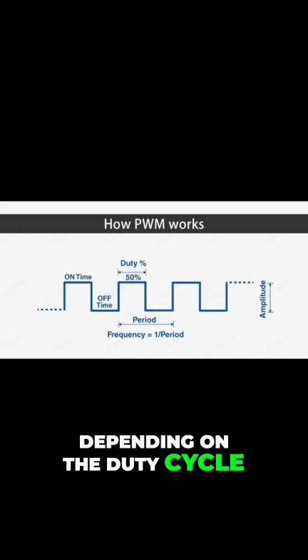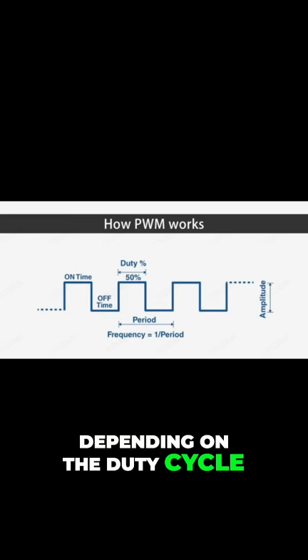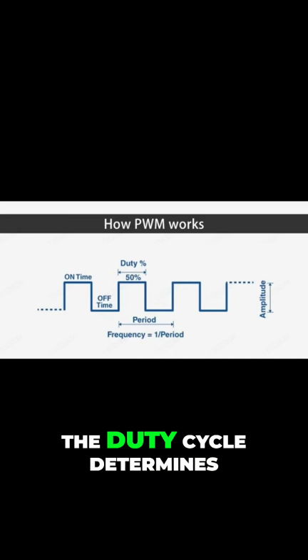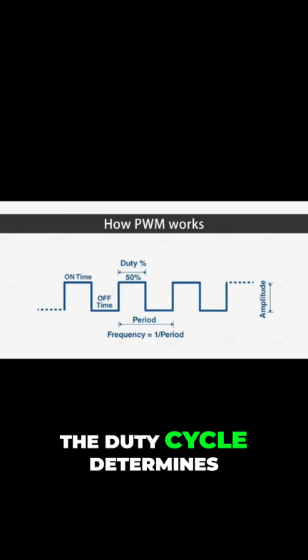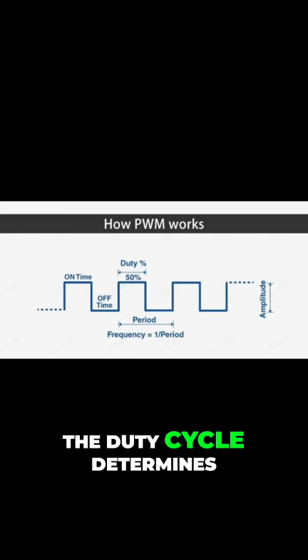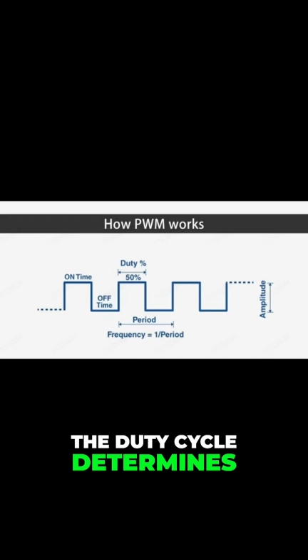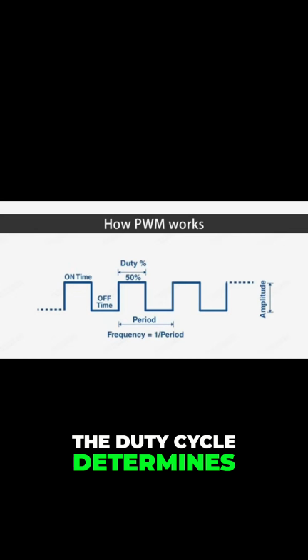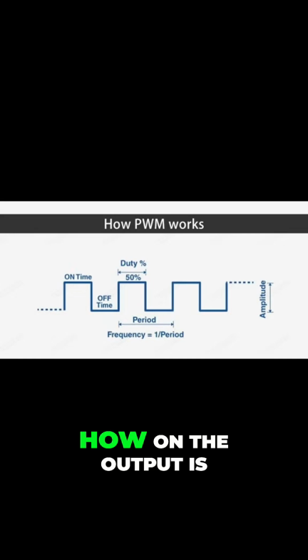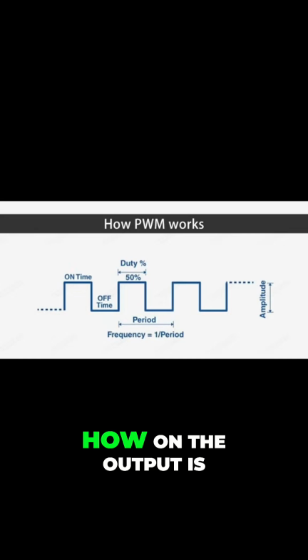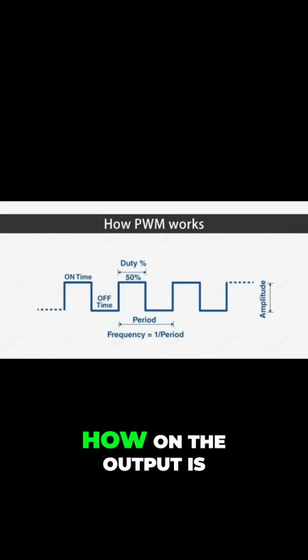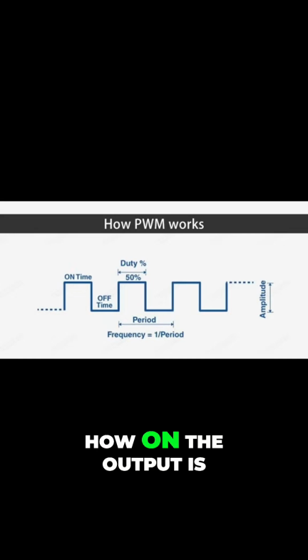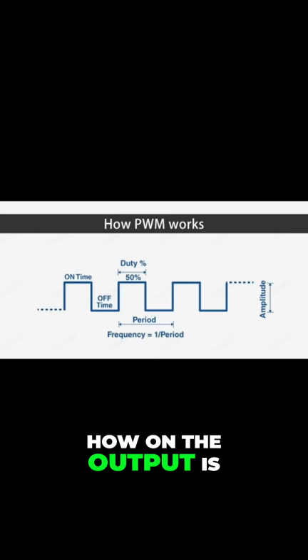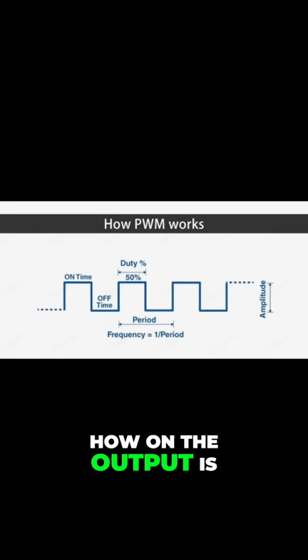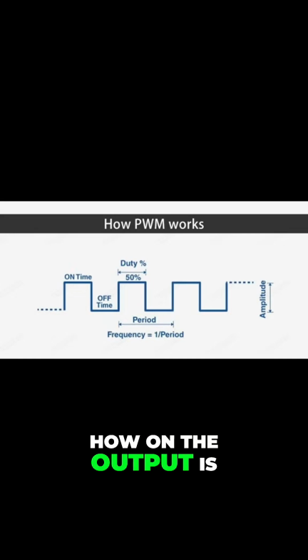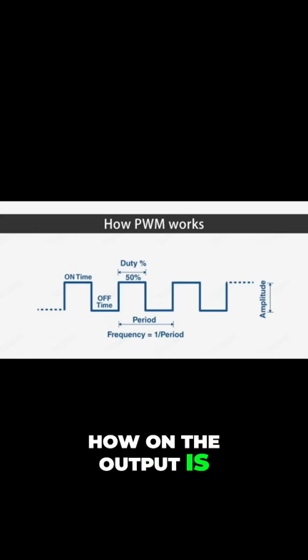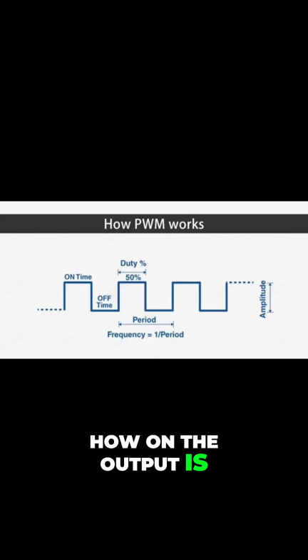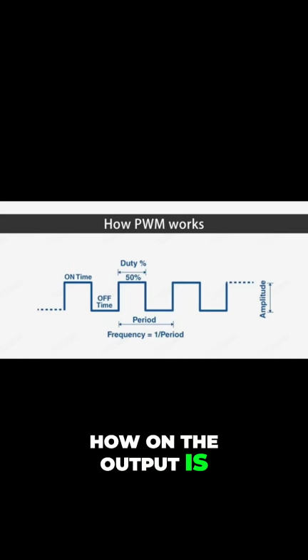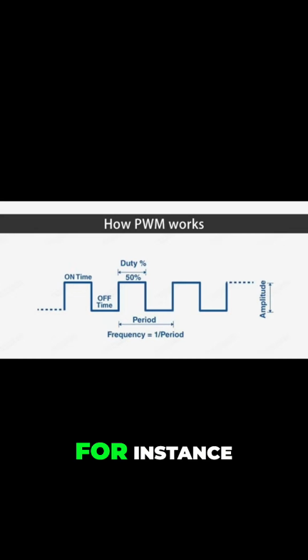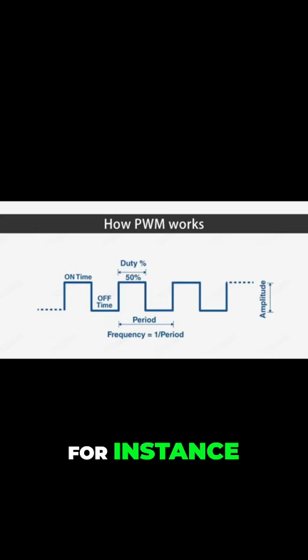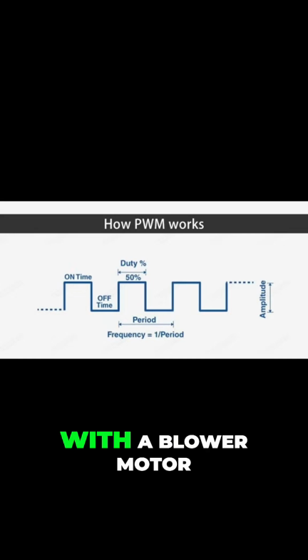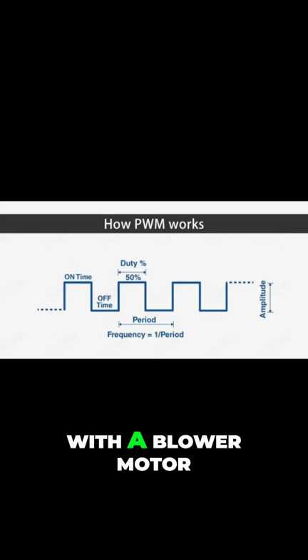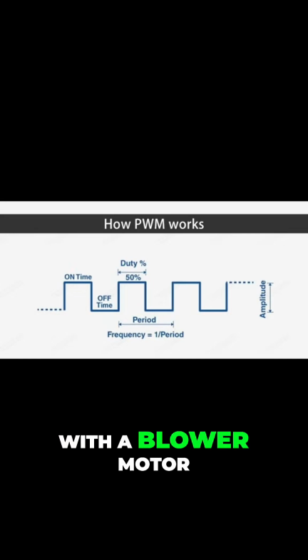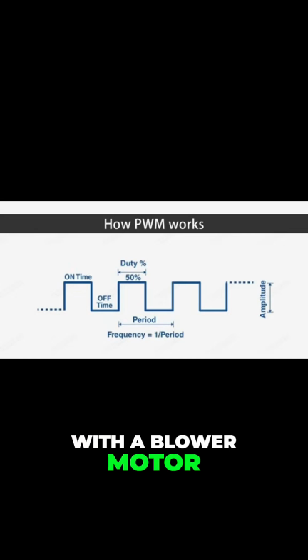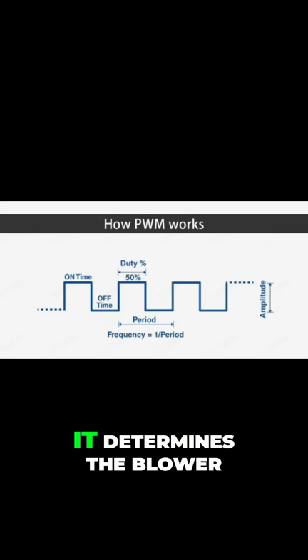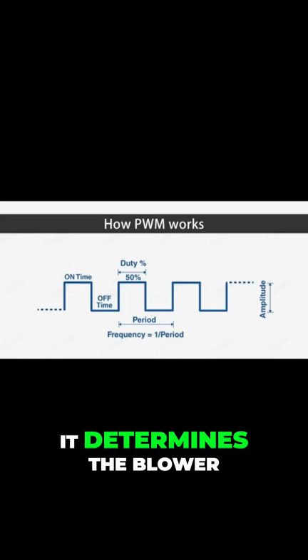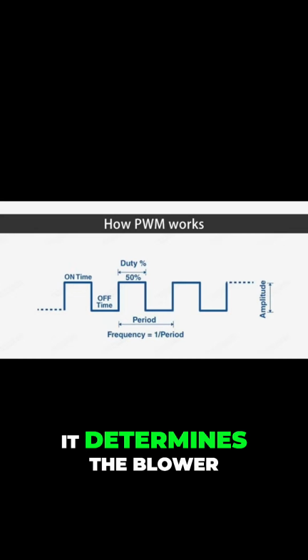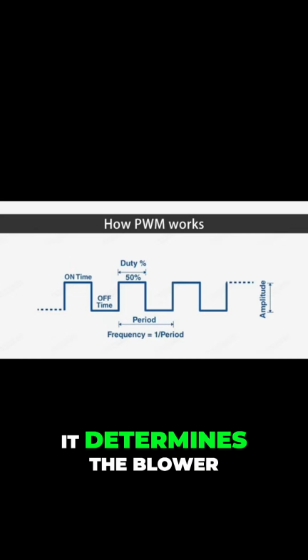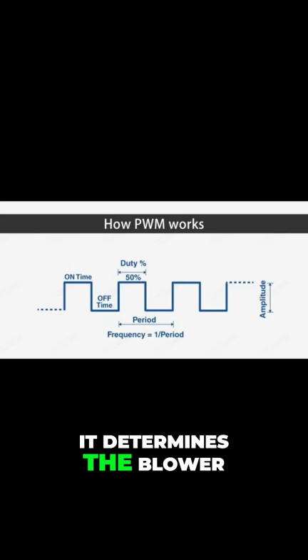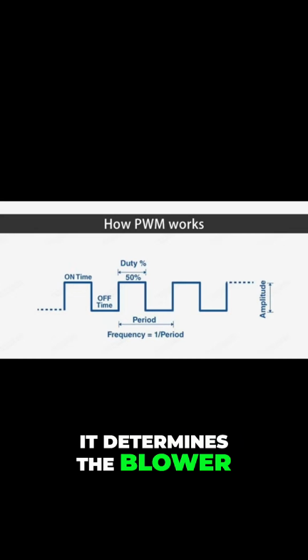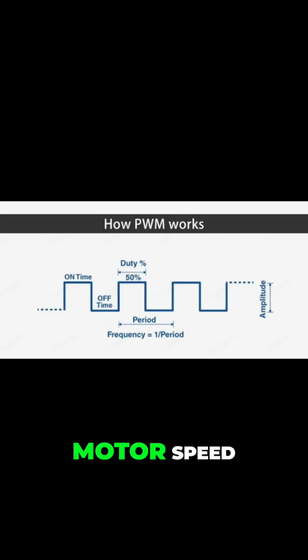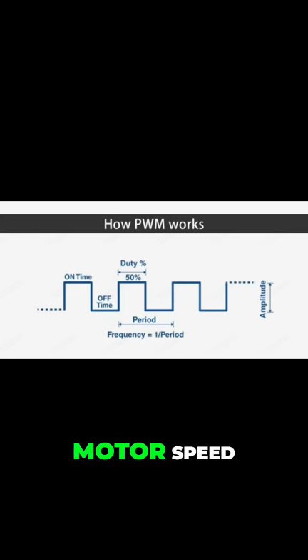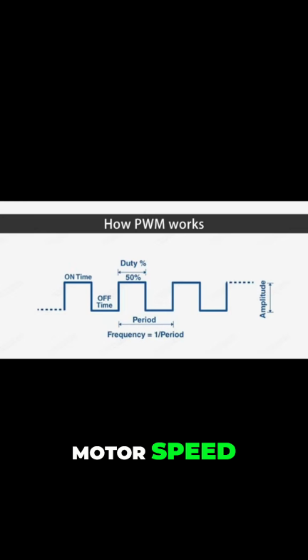The duty cycle determines how on the output is. For instance, with a blower motor, it determines the blower motor speed.